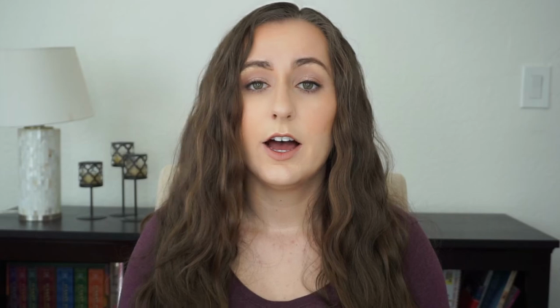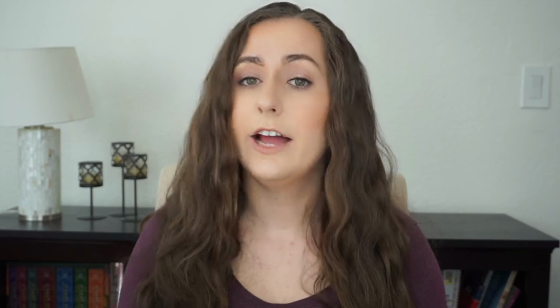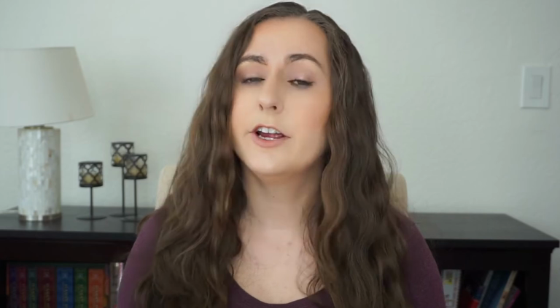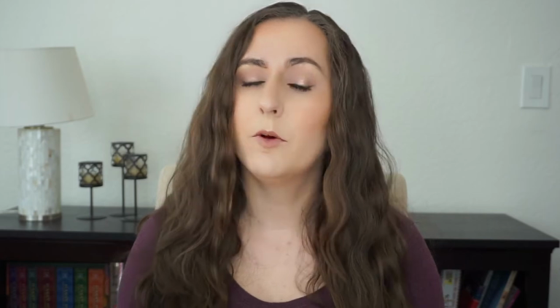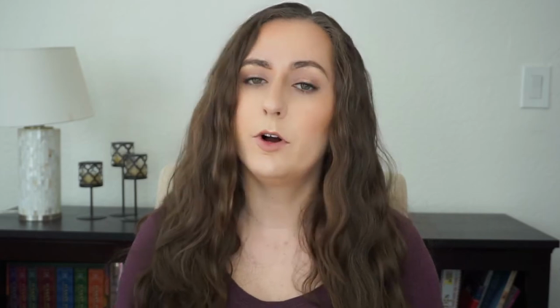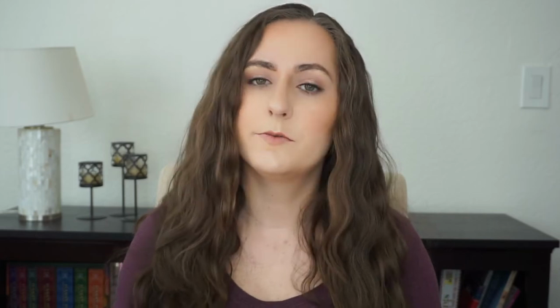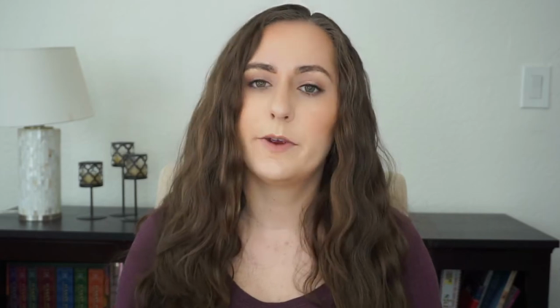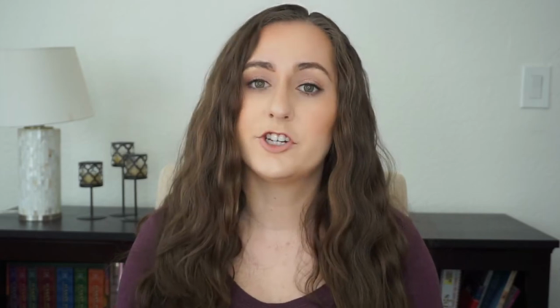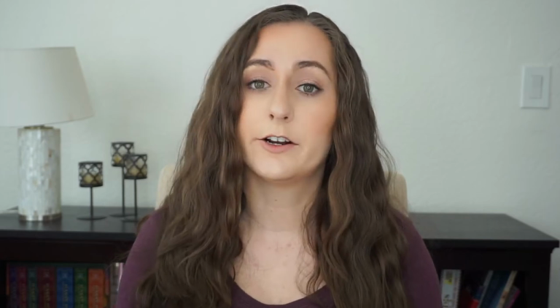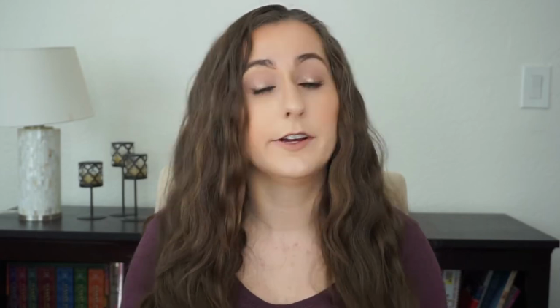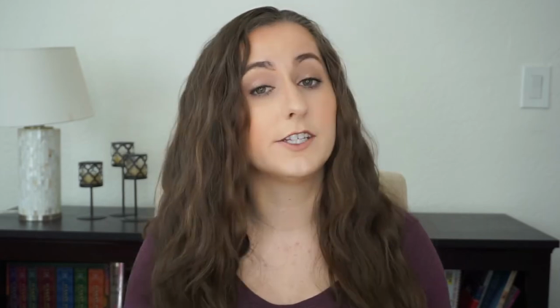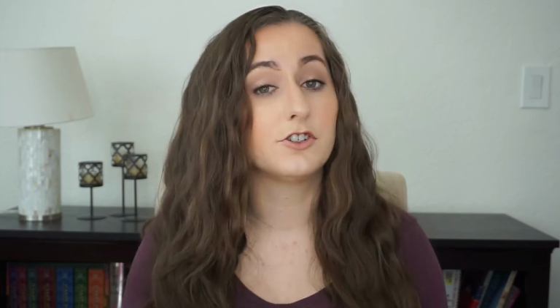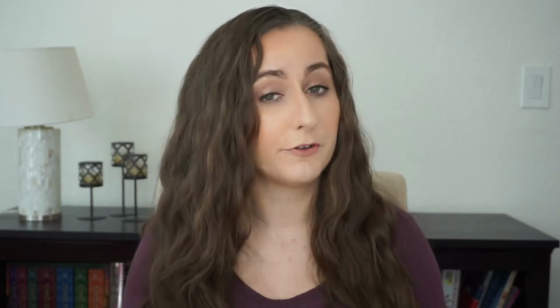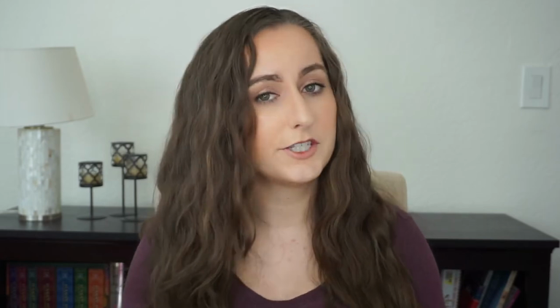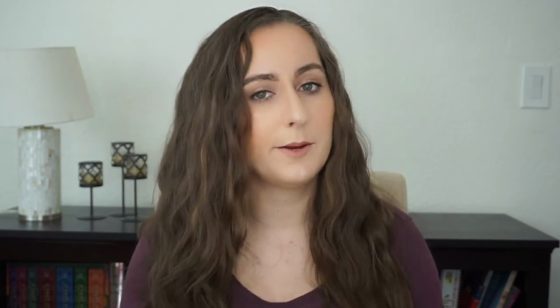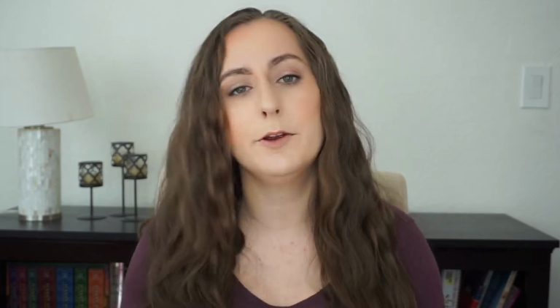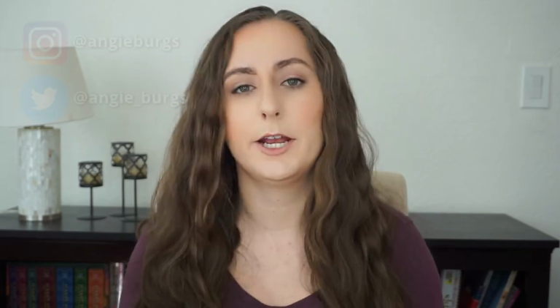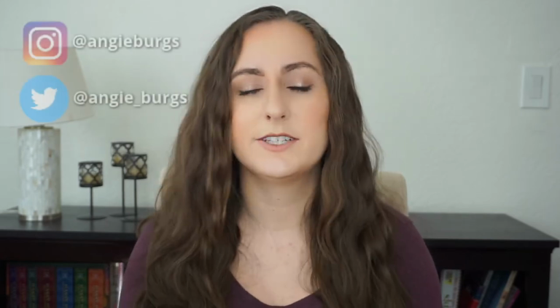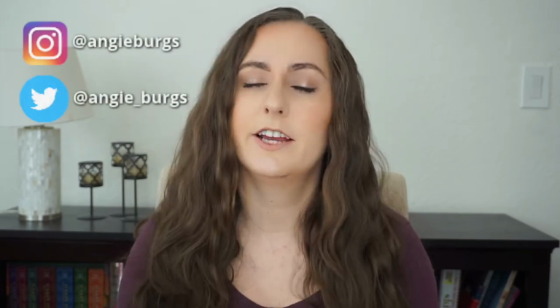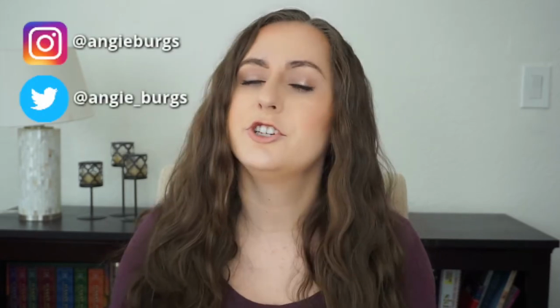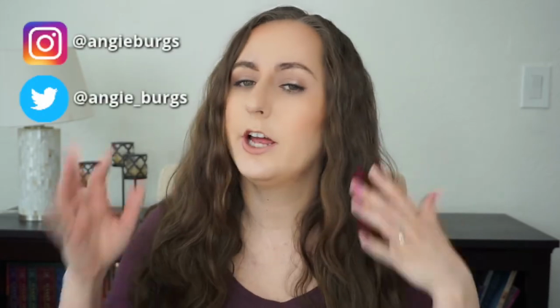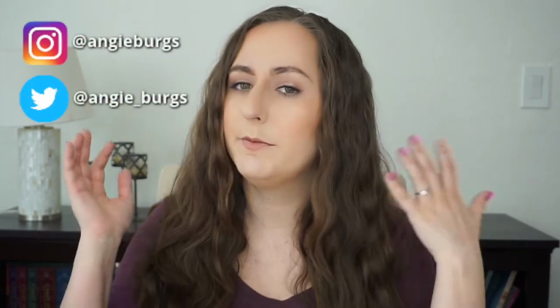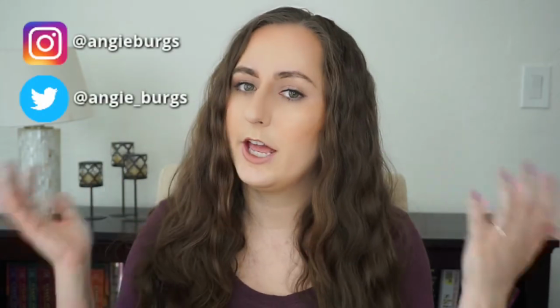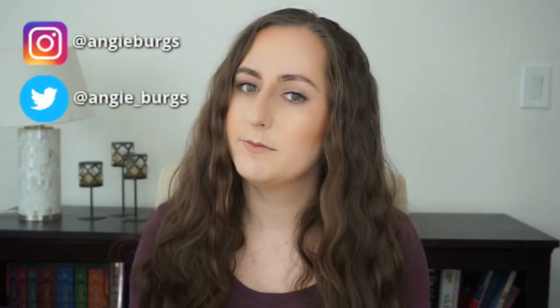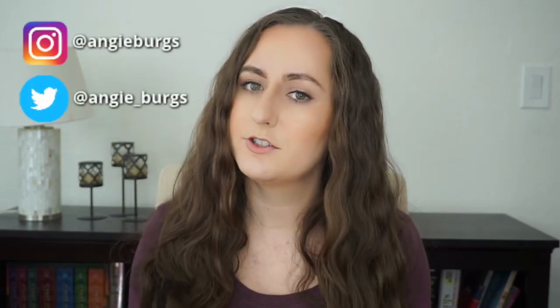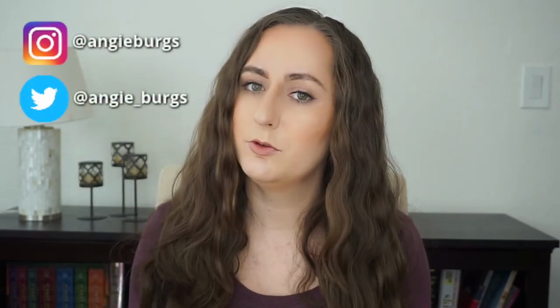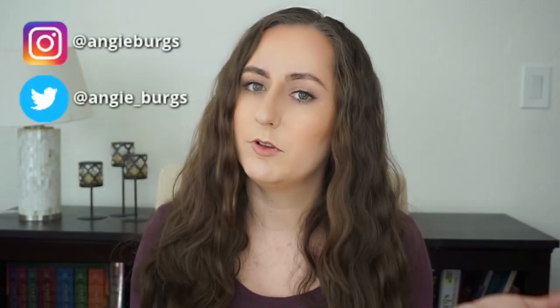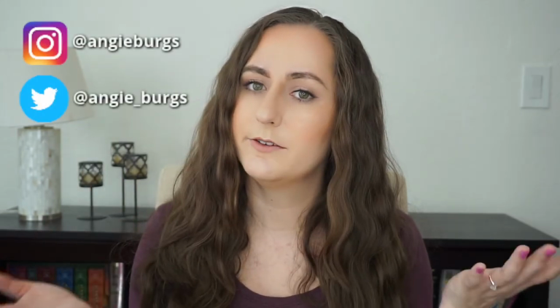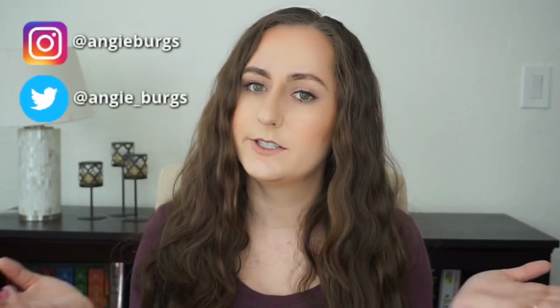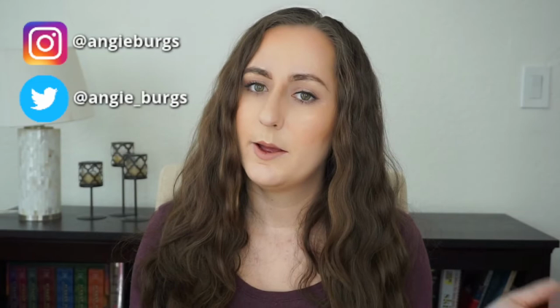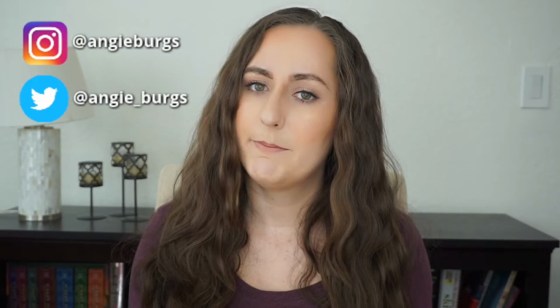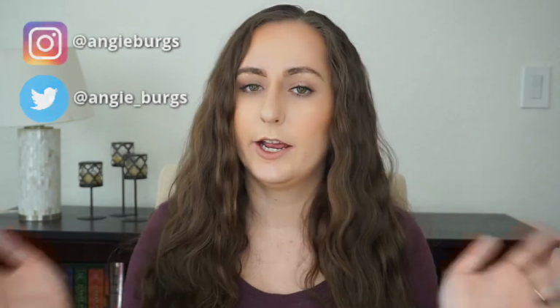Hi there and welcome to my channel. If this is your first time here, my name is Angie and I'm a chemist who loves makeup.